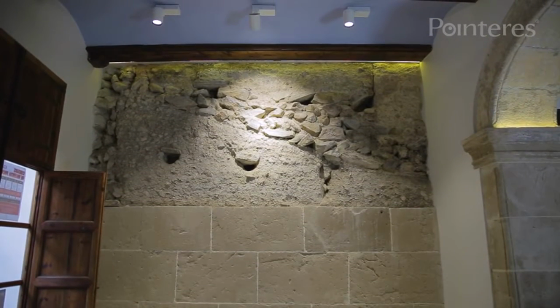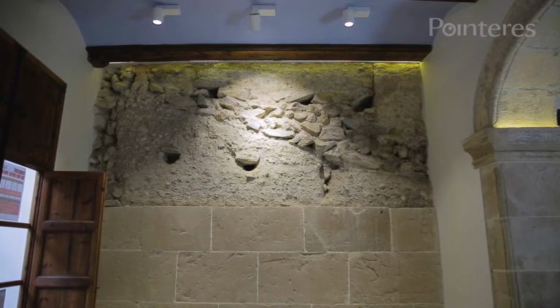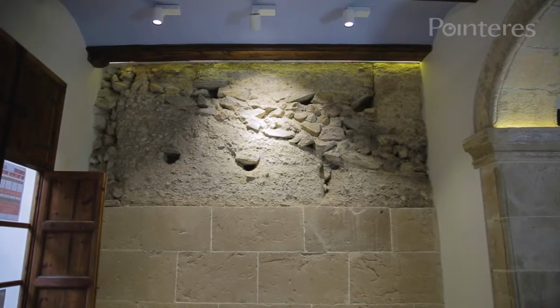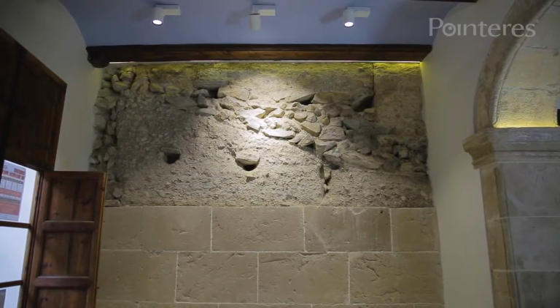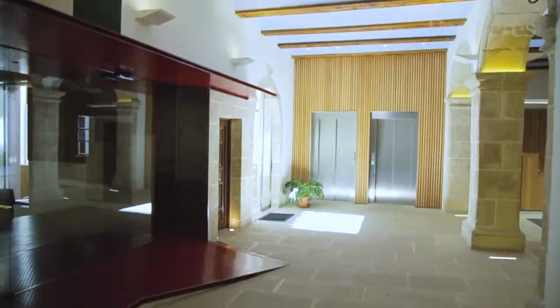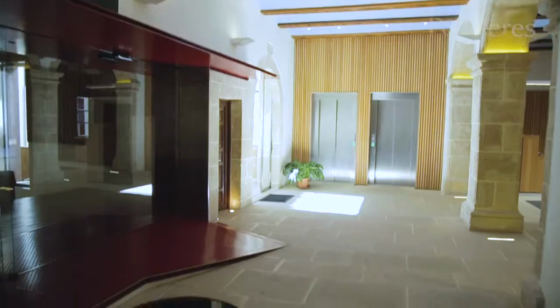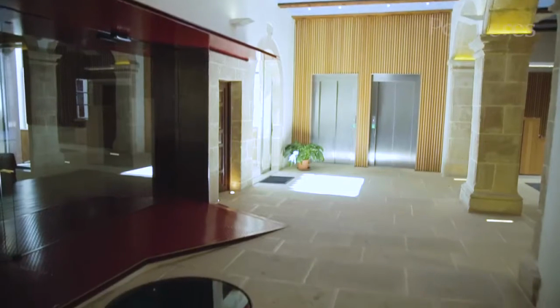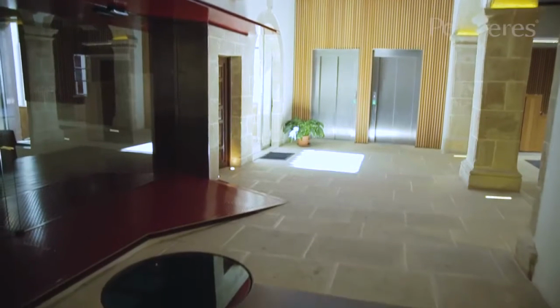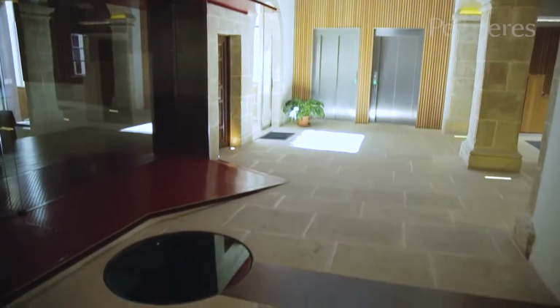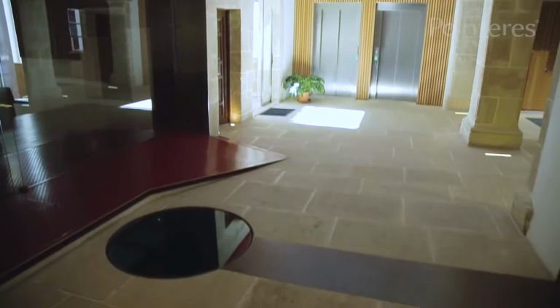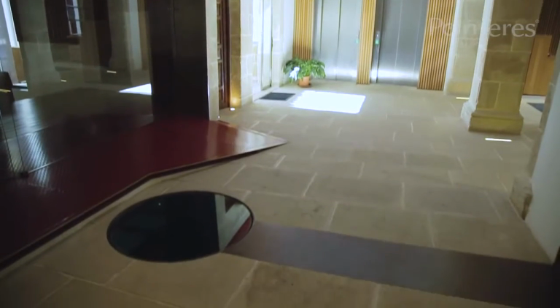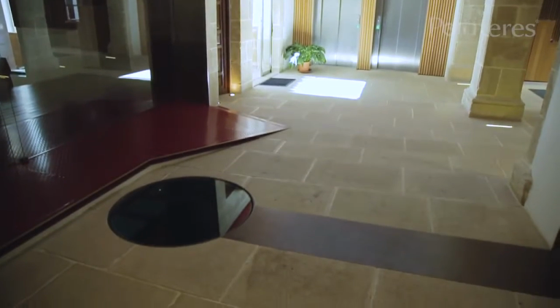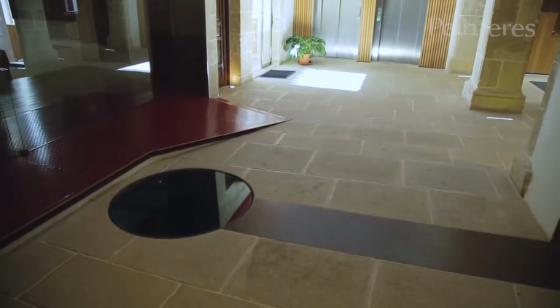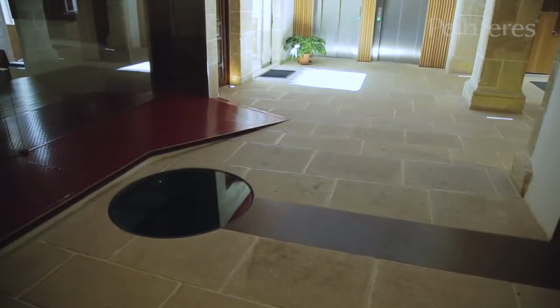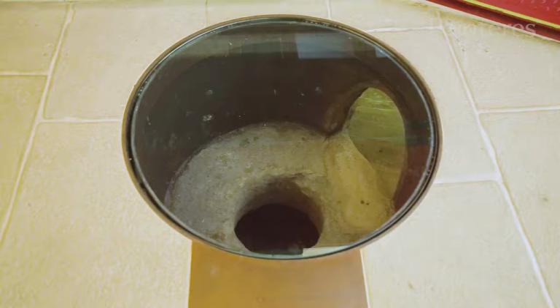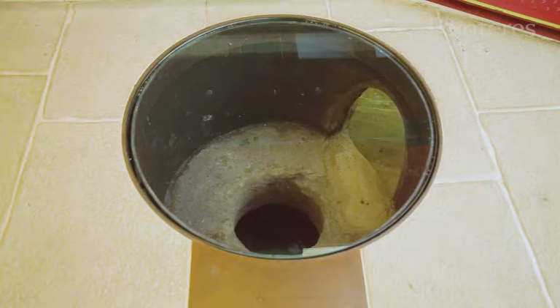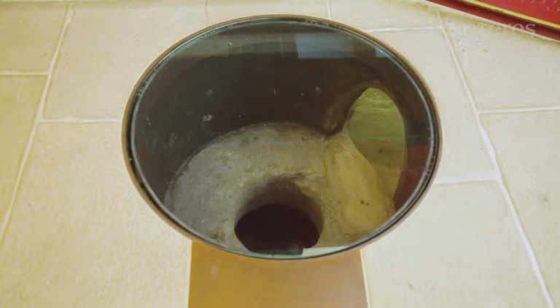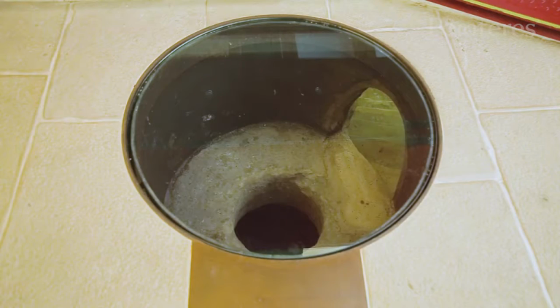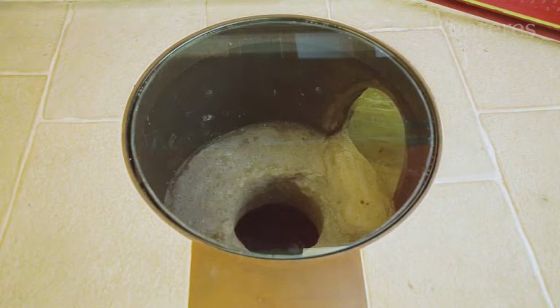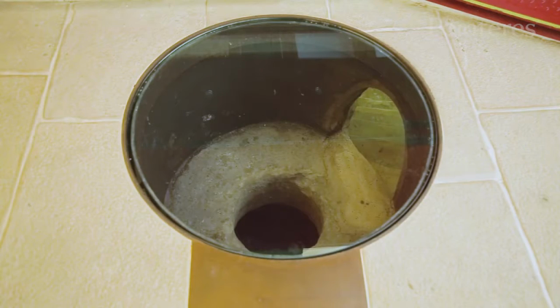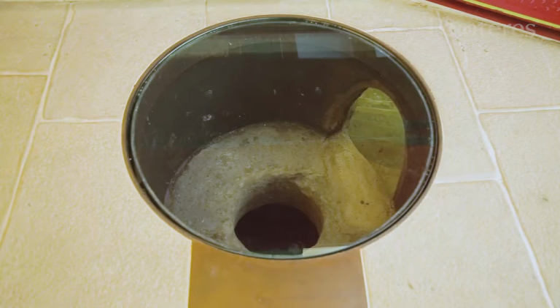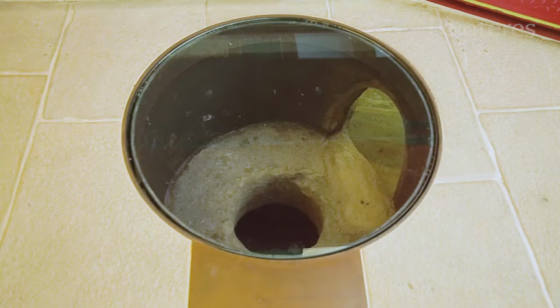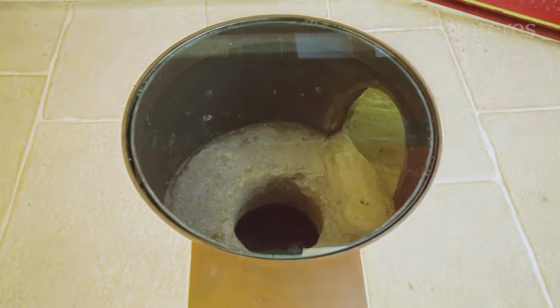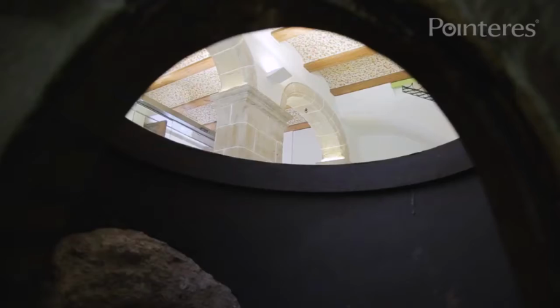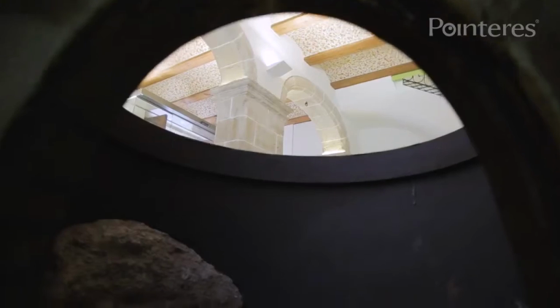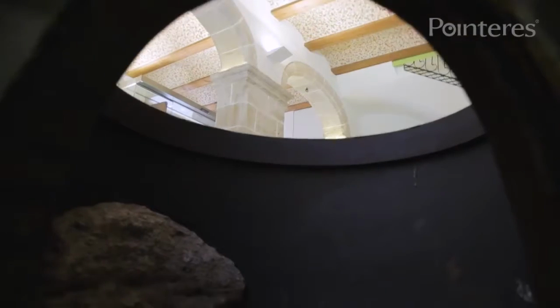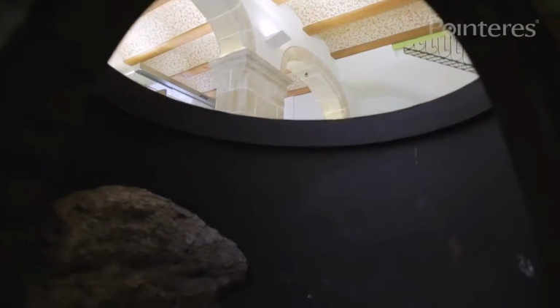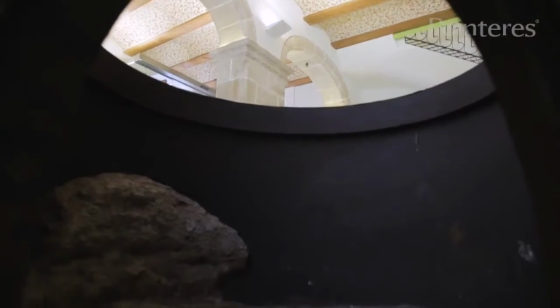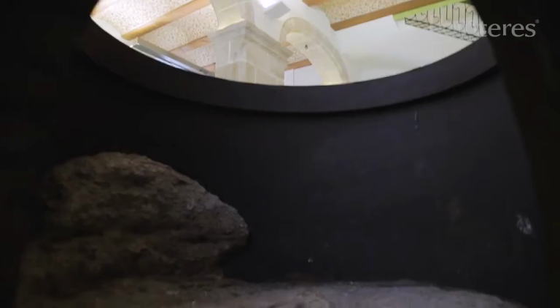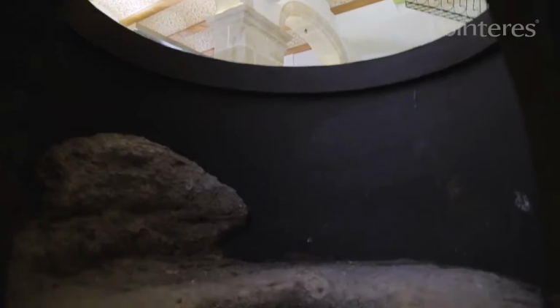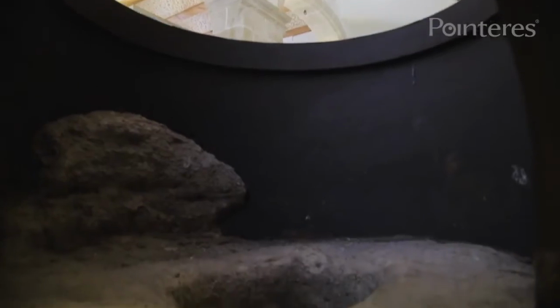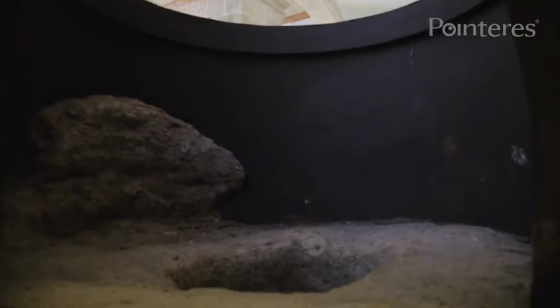In a similar vein, a glance at the ground reveals one of the old grain storage silos, which has also been preserved.